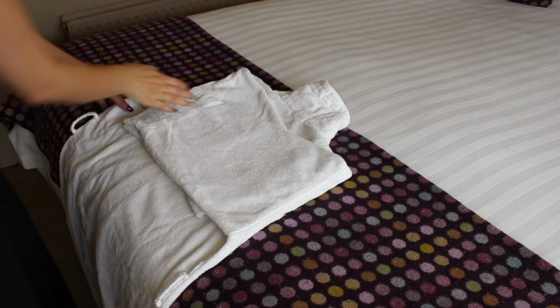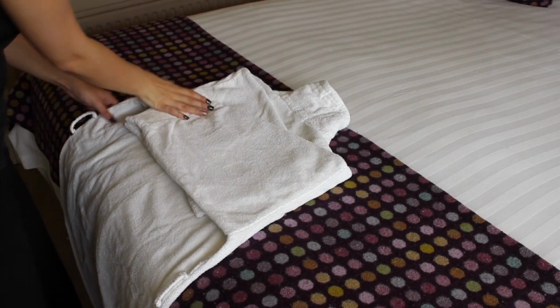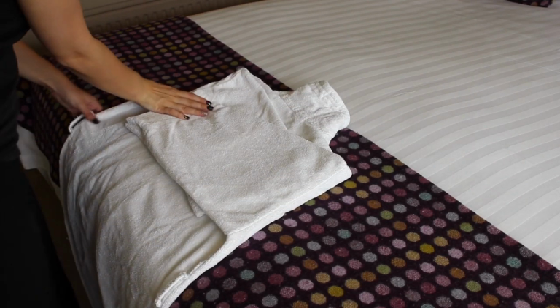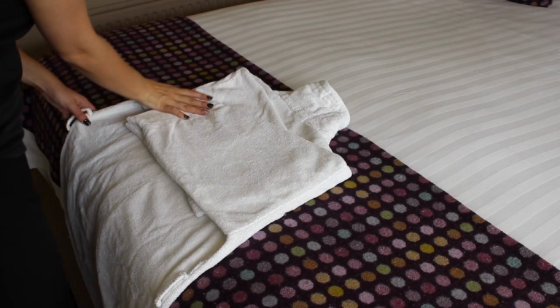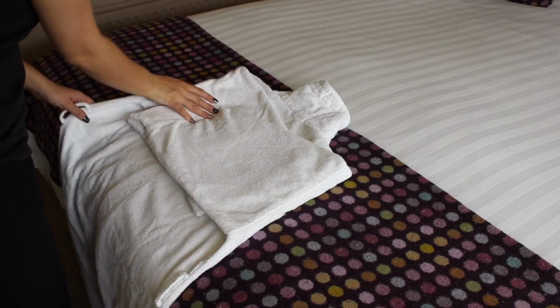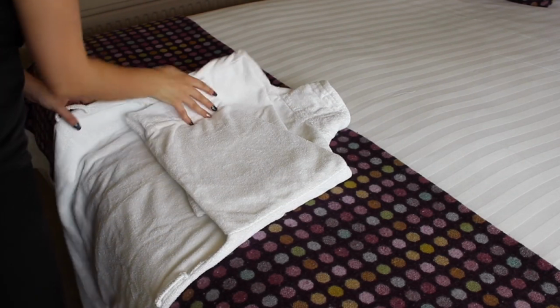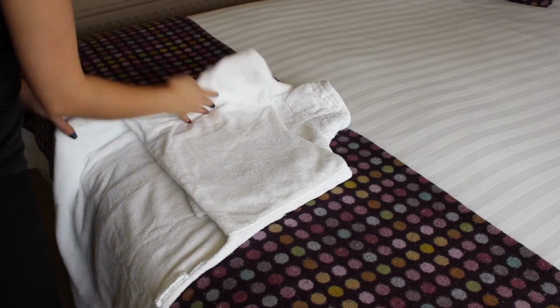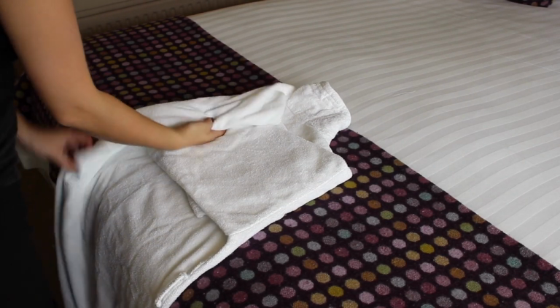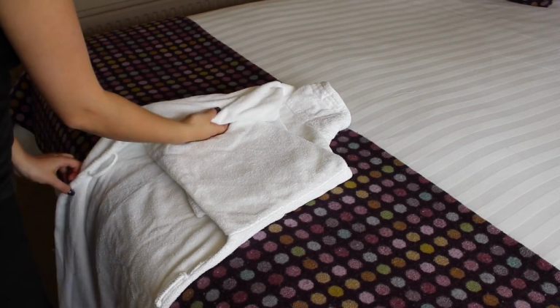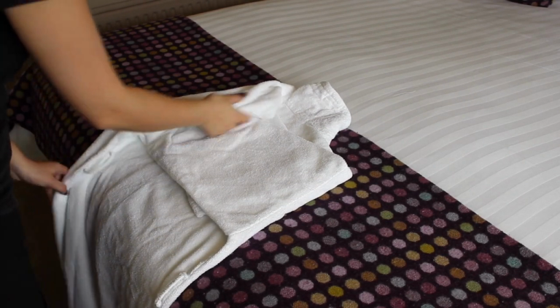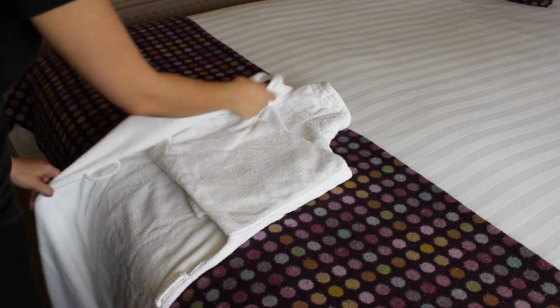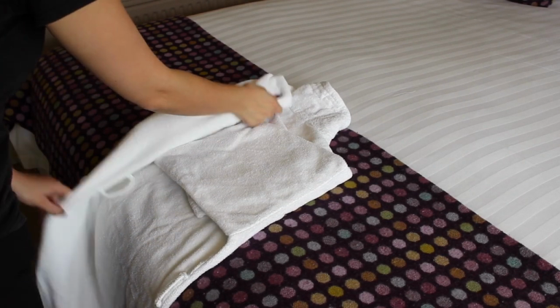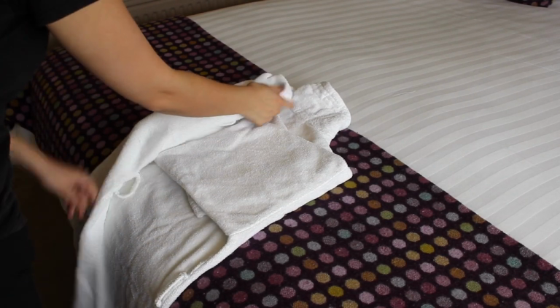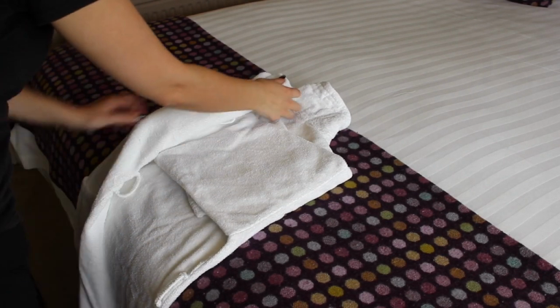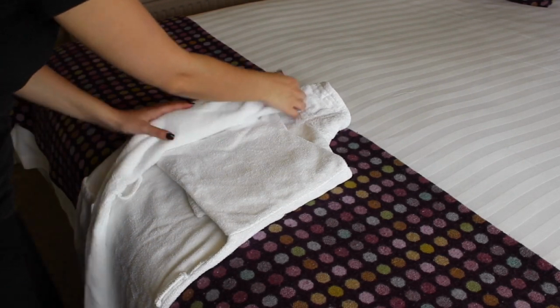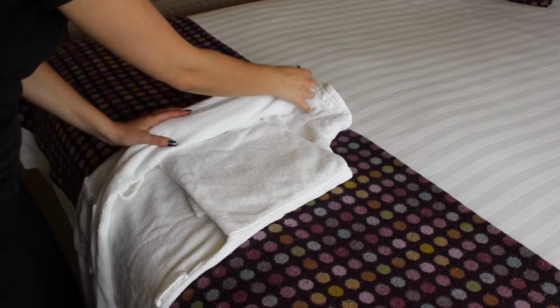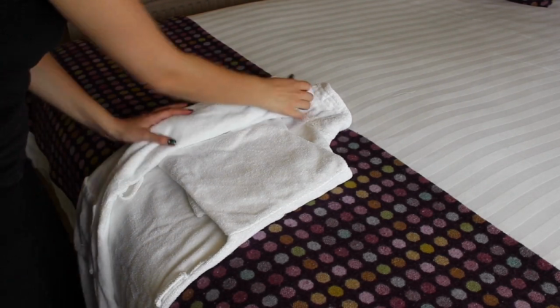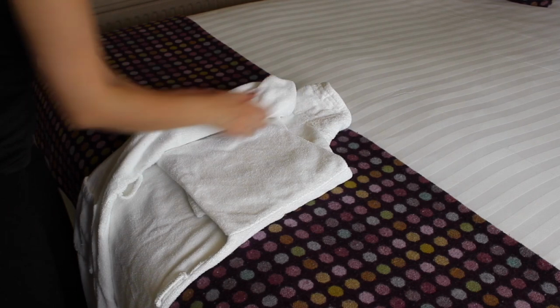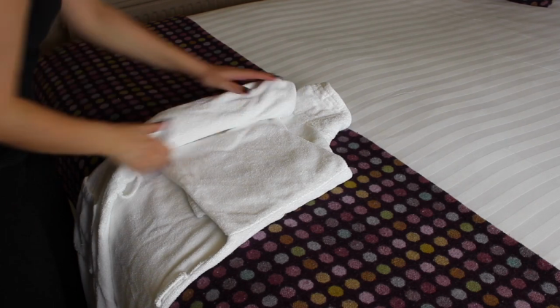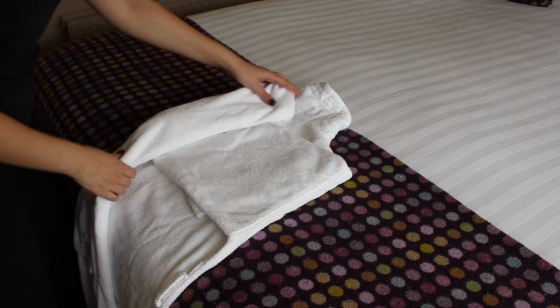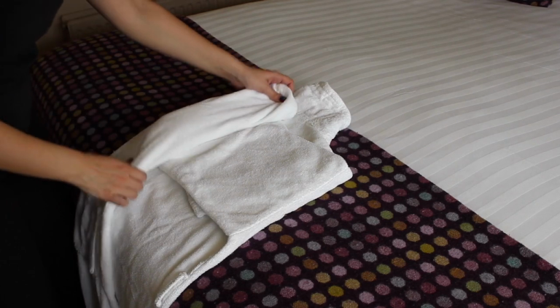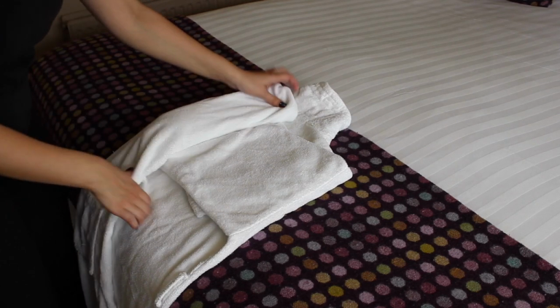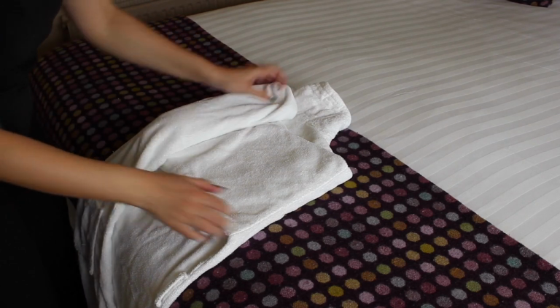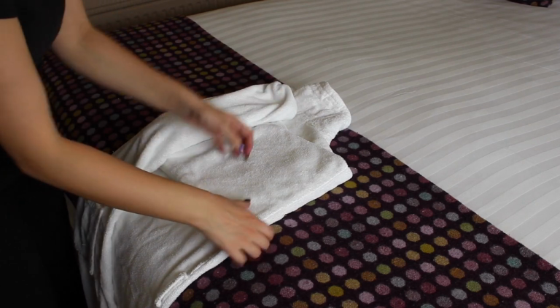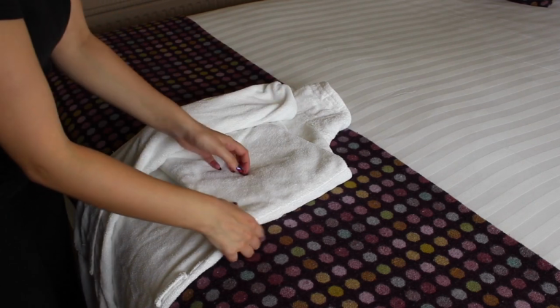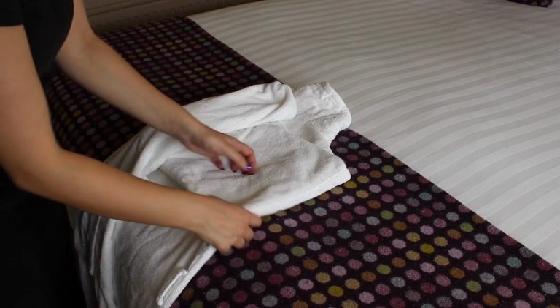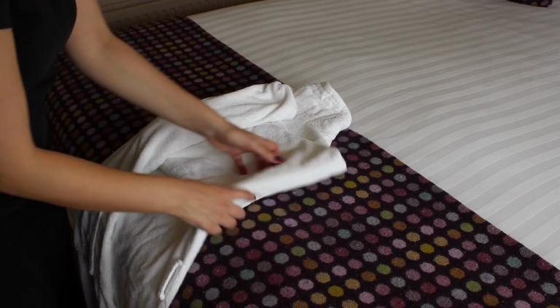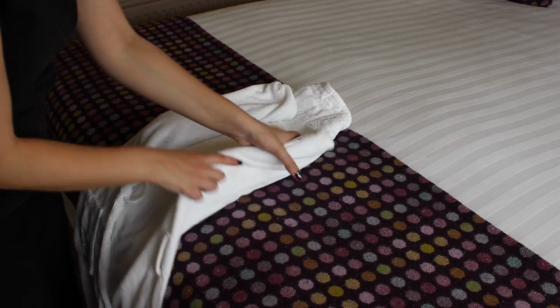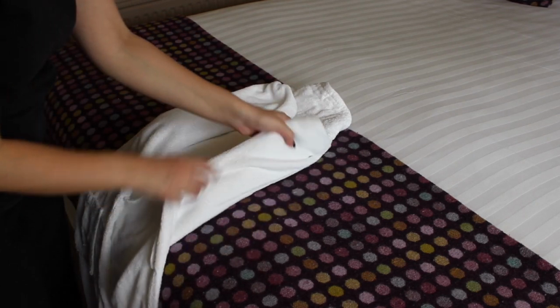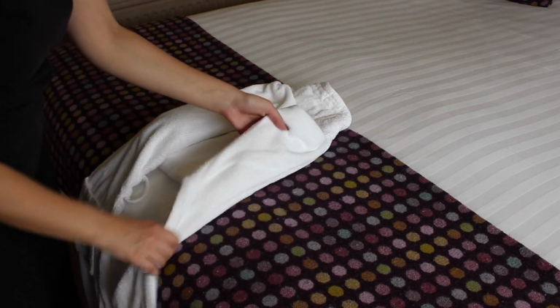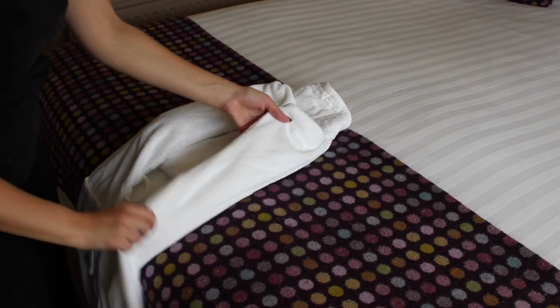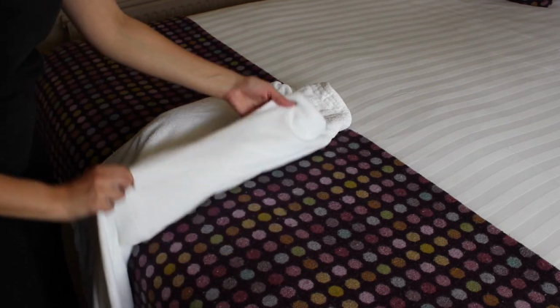Bring the edge of each side of the dressing gown into the middle, making sure it's folded all the way down.